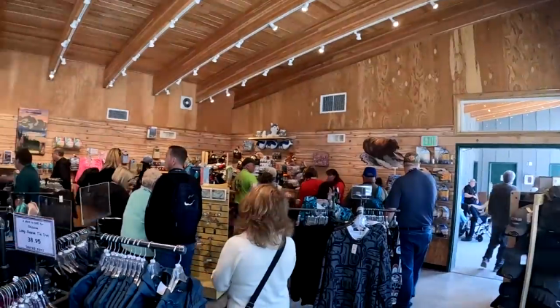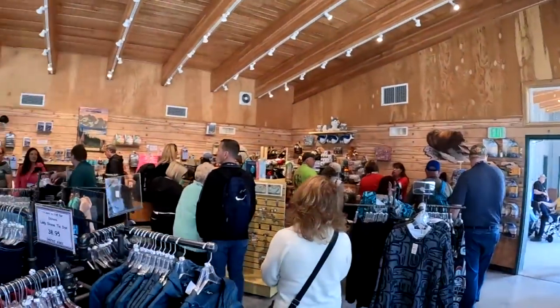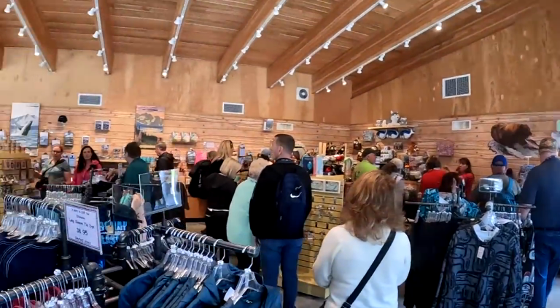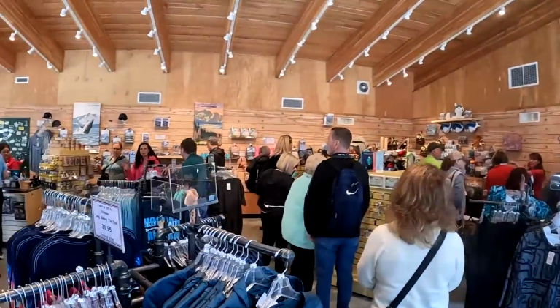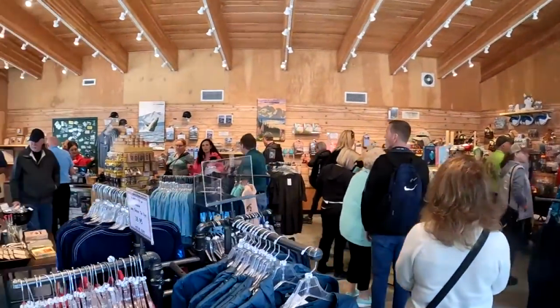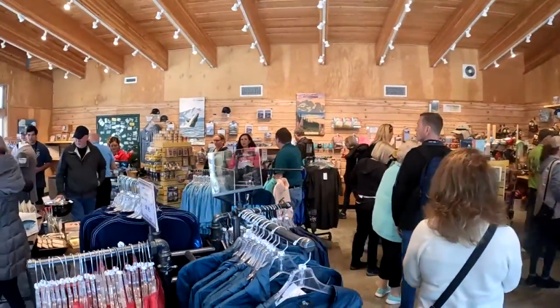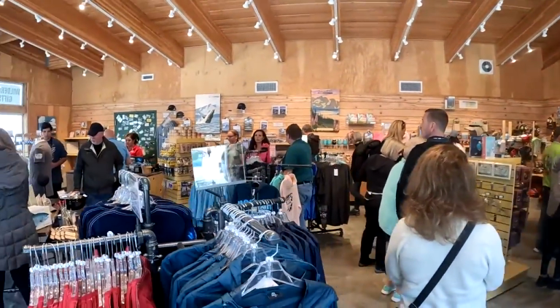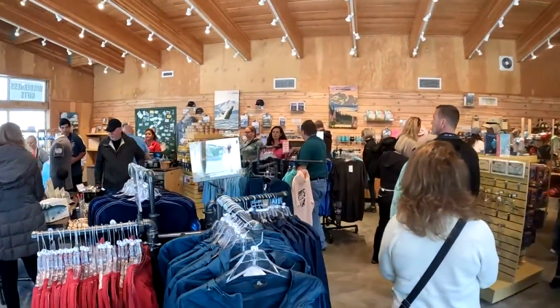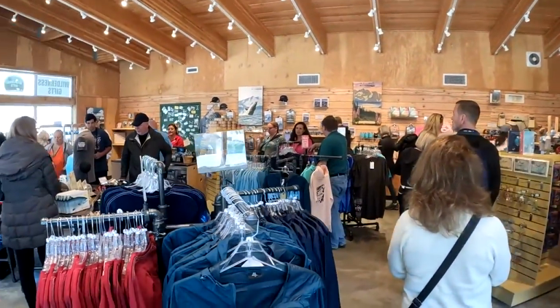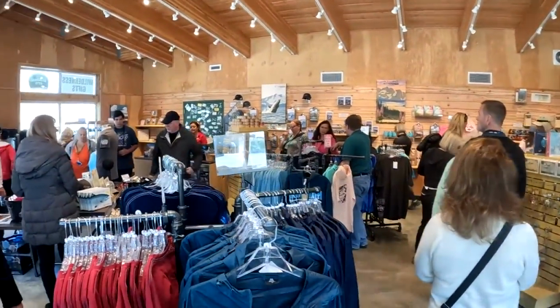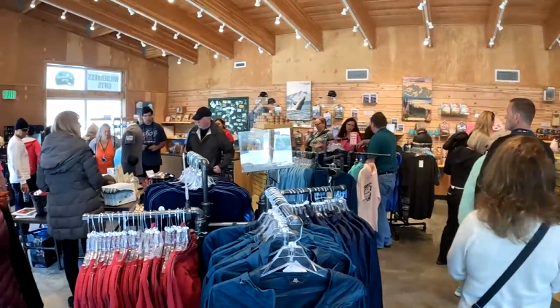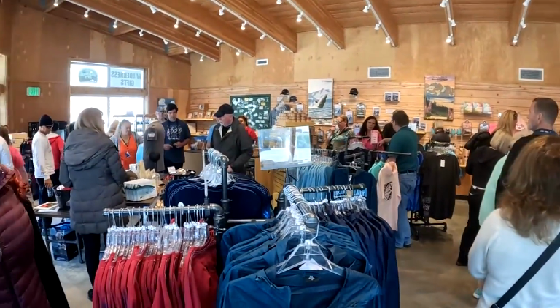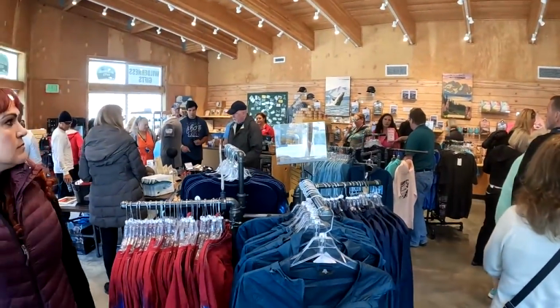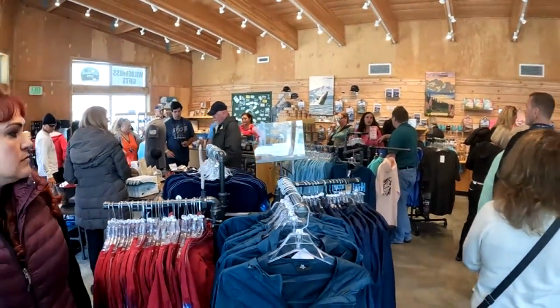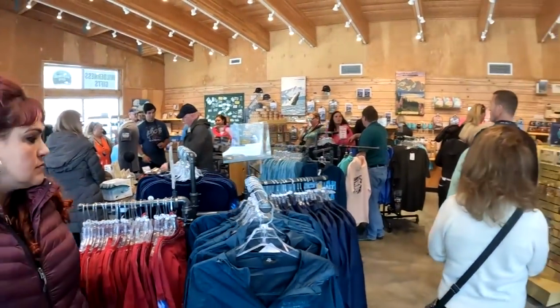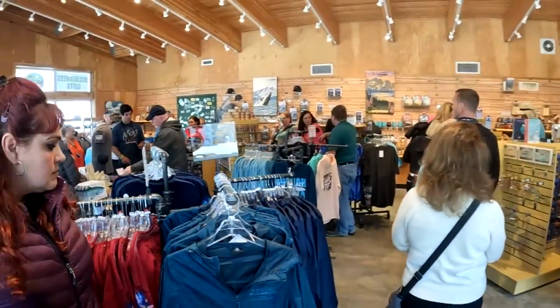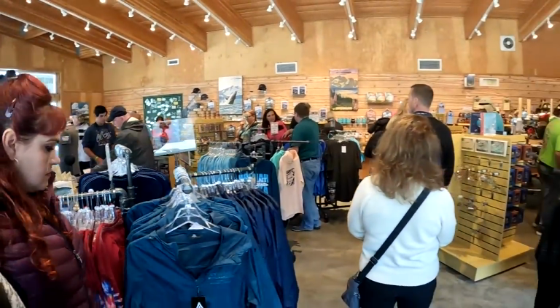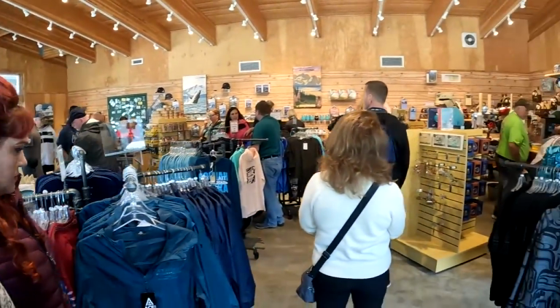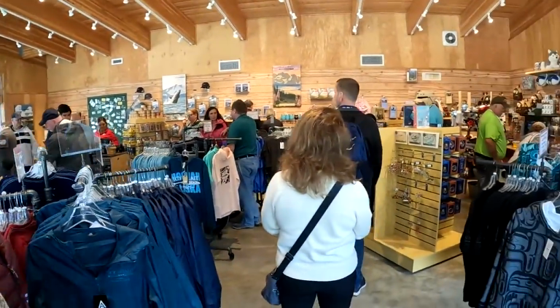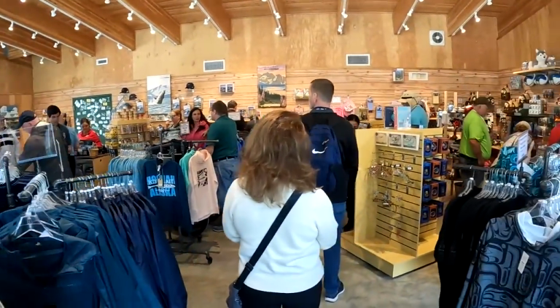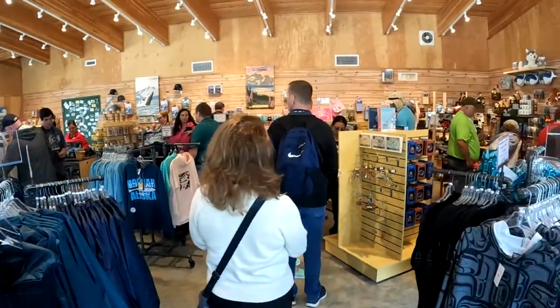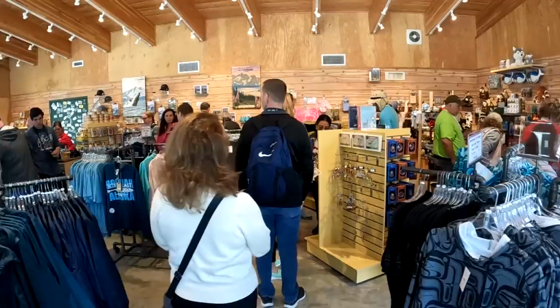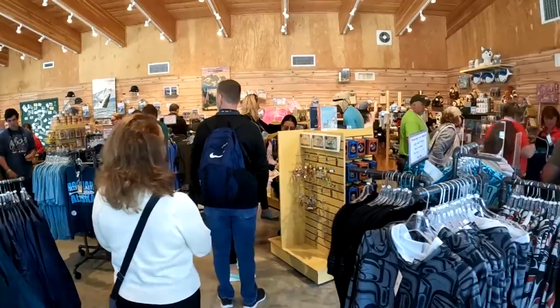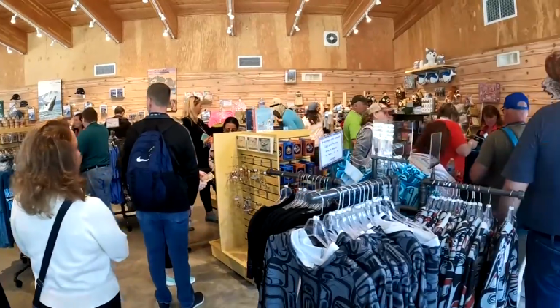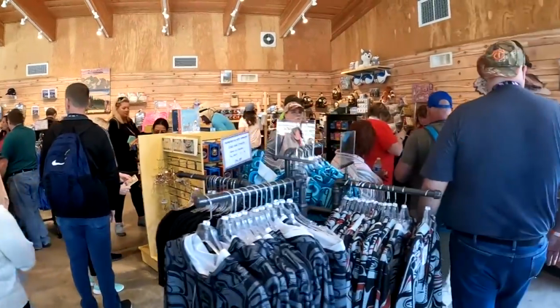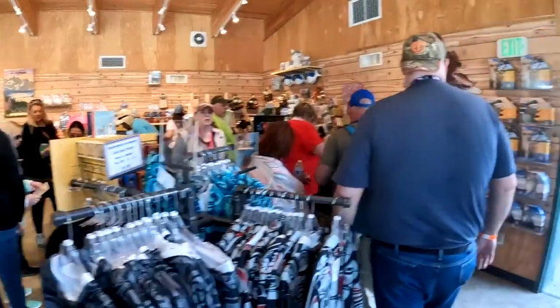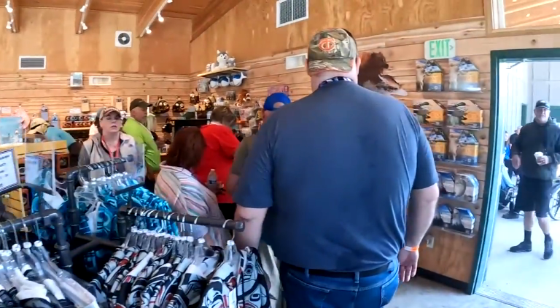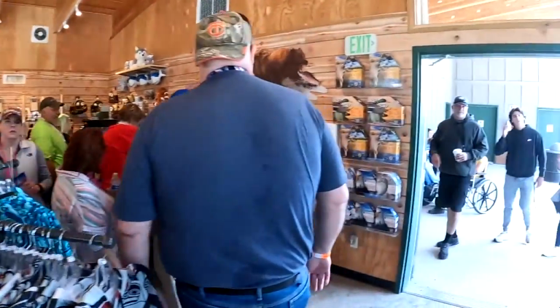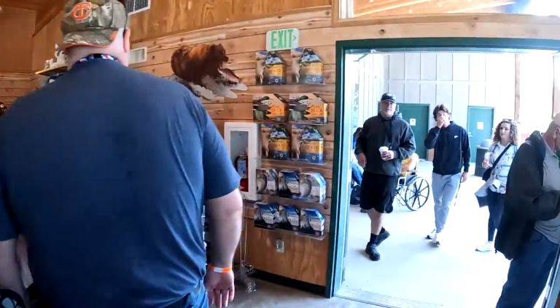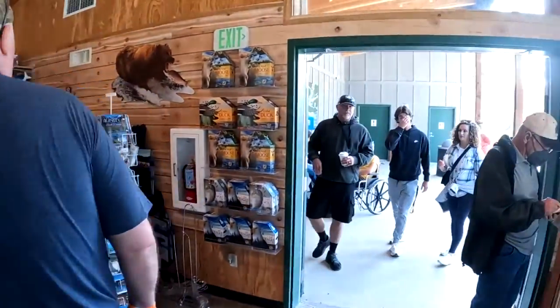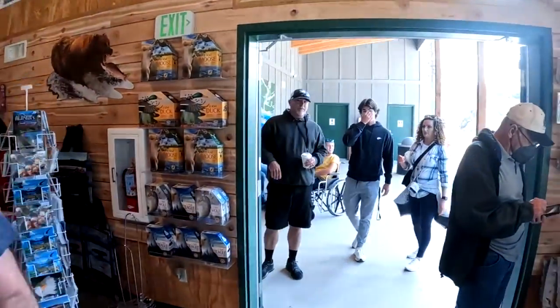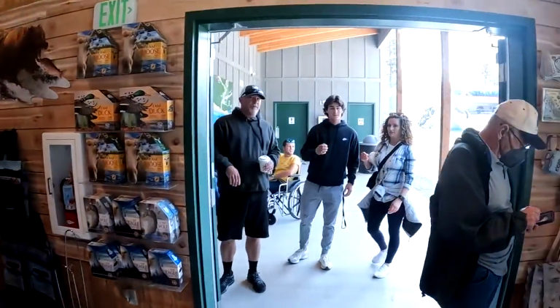Small little very packed gift shop. There are too many people in here right now so we might come check it out later.